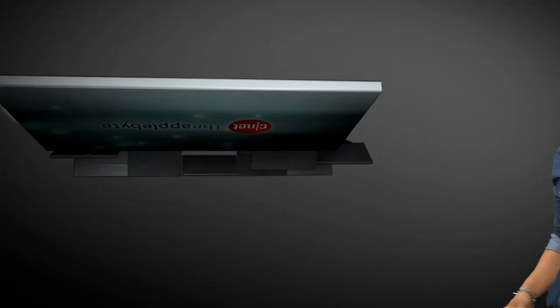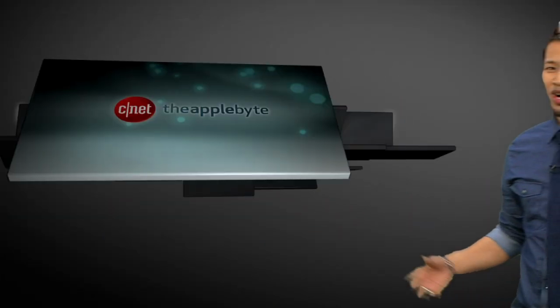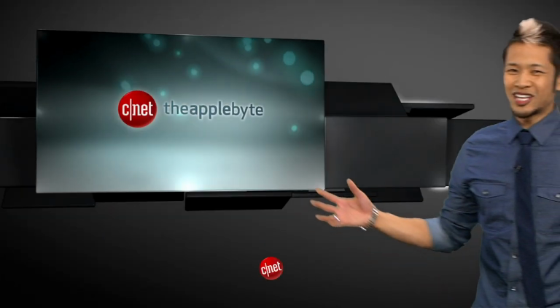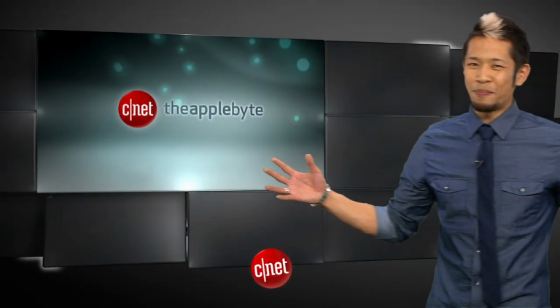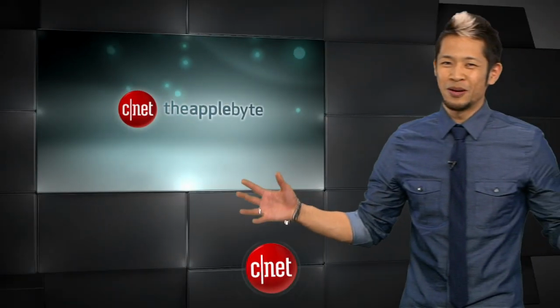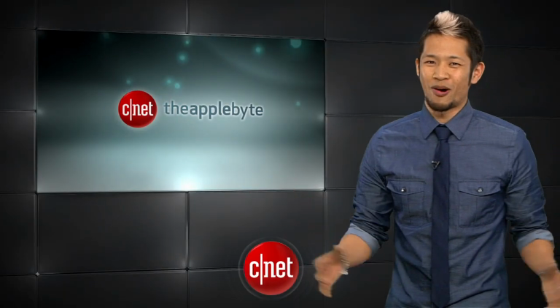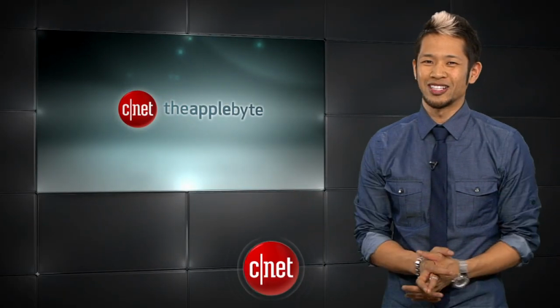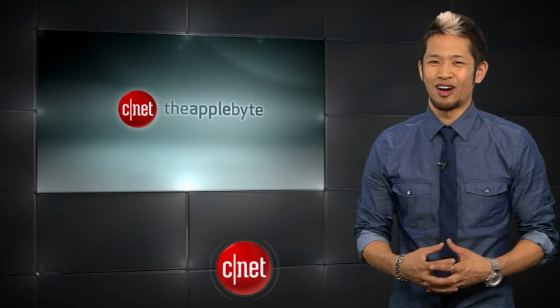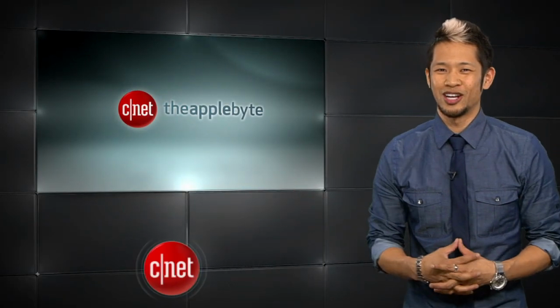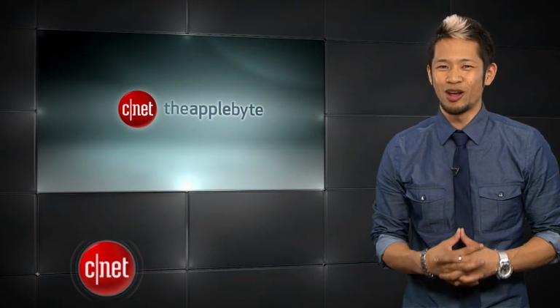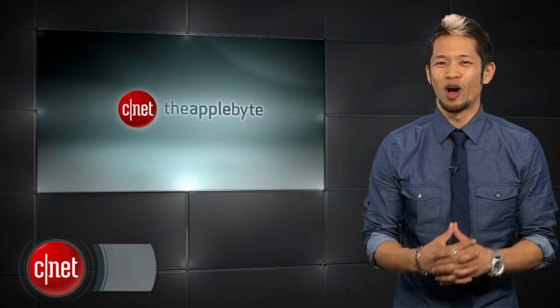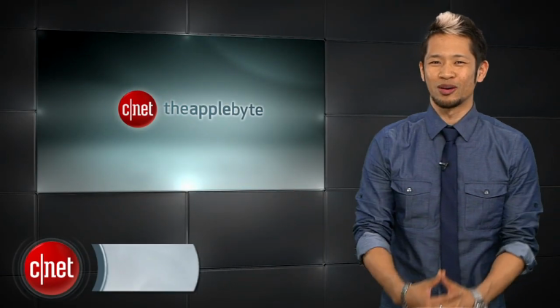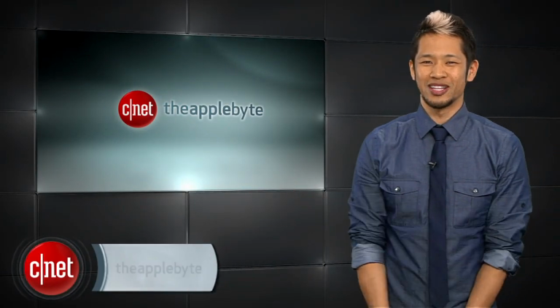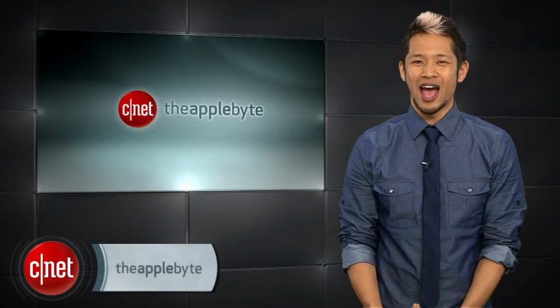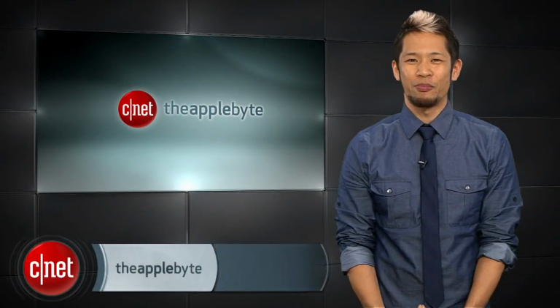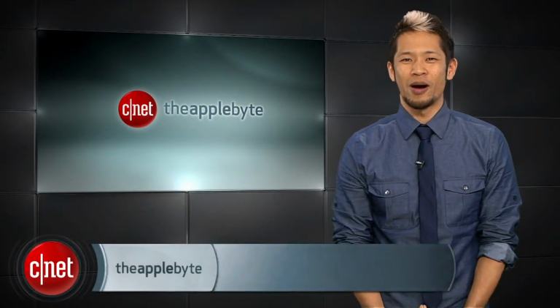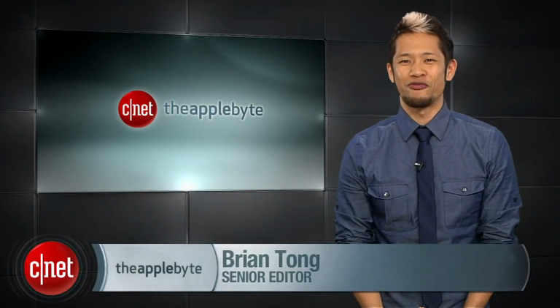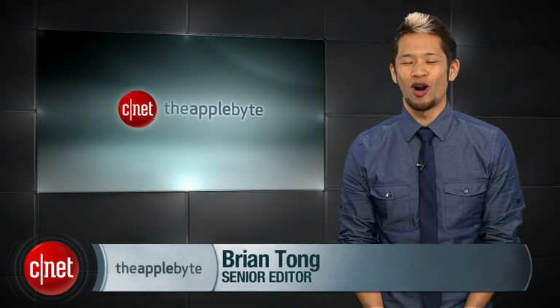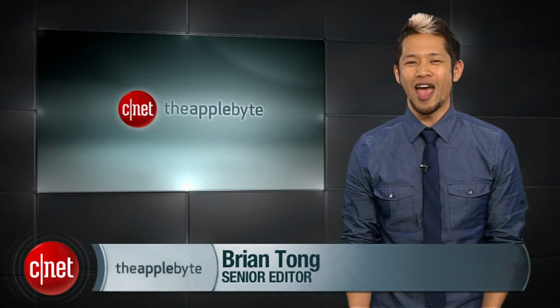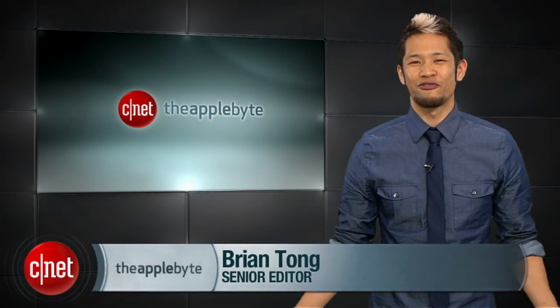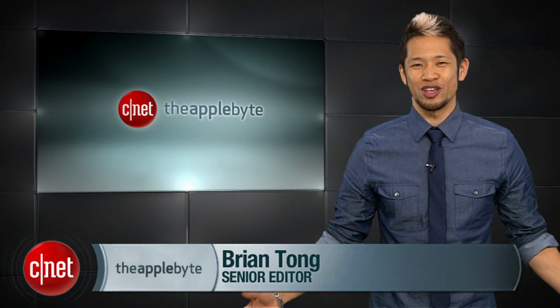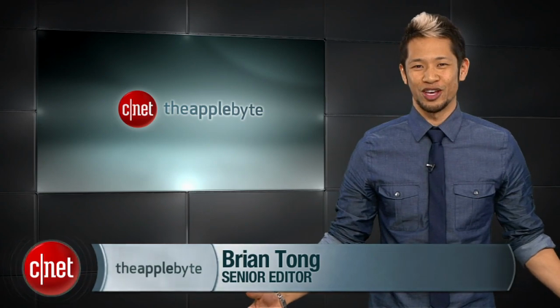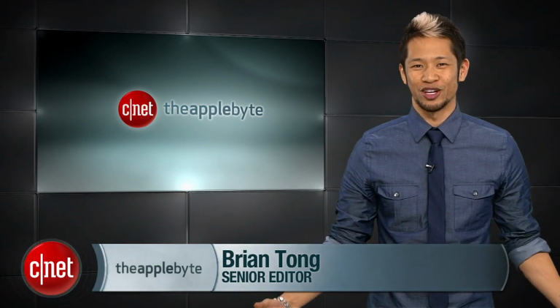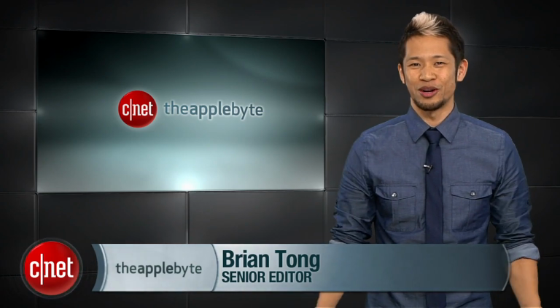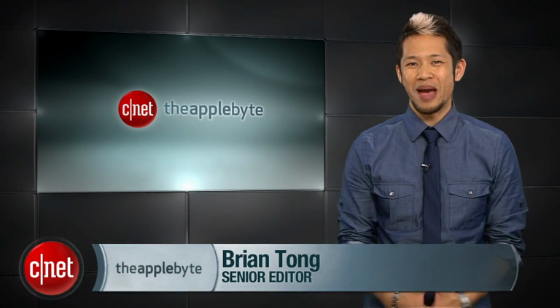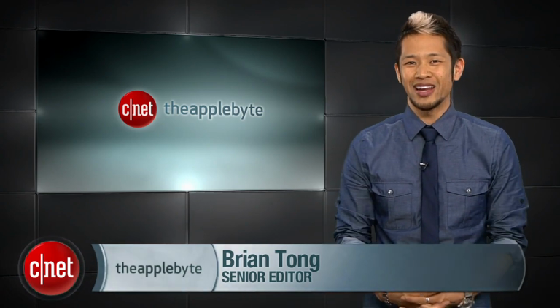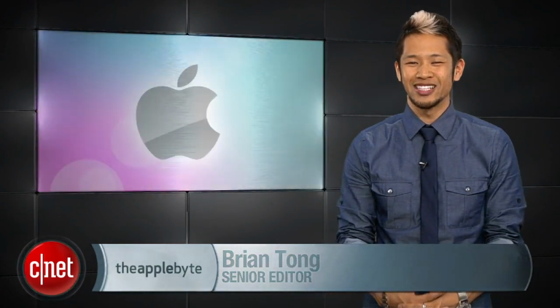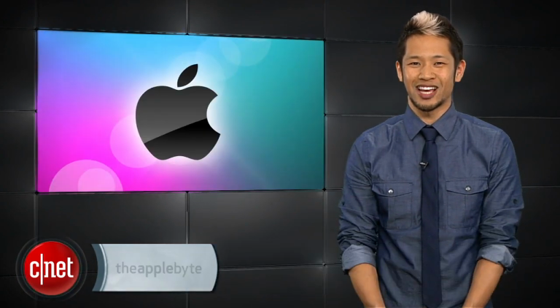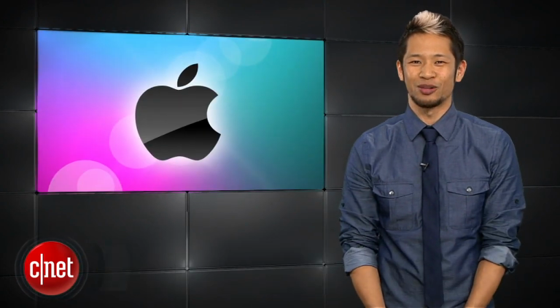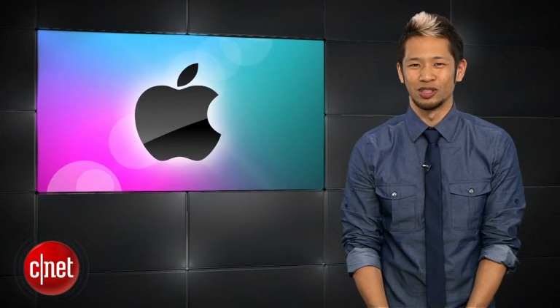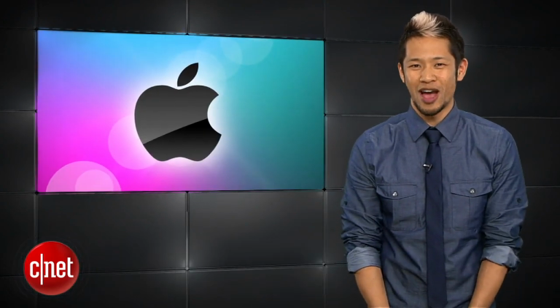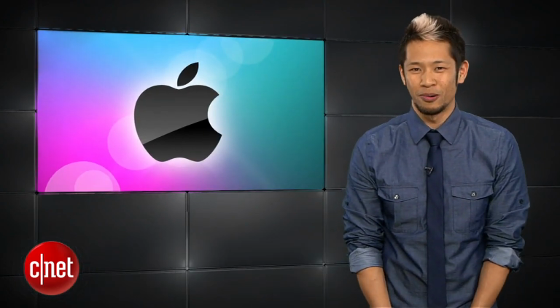What's happening? Brian Tong here and welcome to the Apple Byte, for everything good and bad inside the world of Apple.